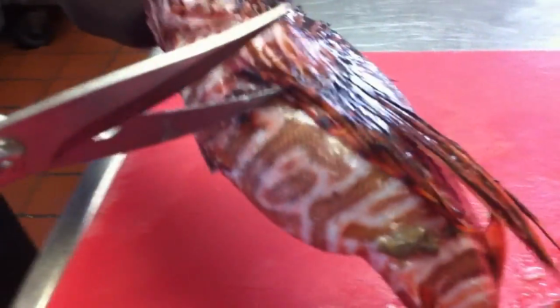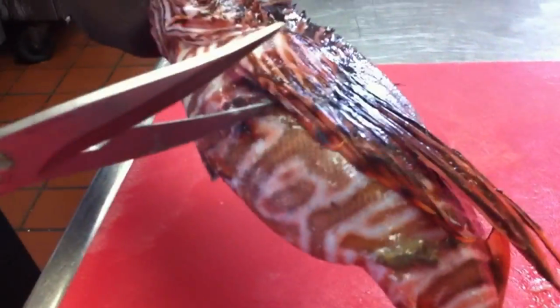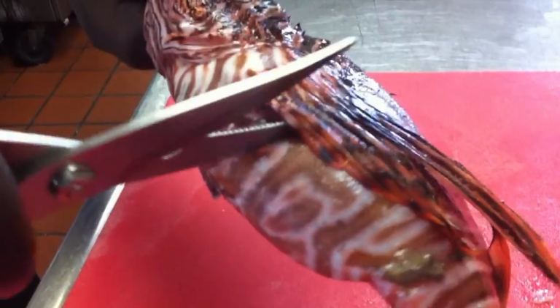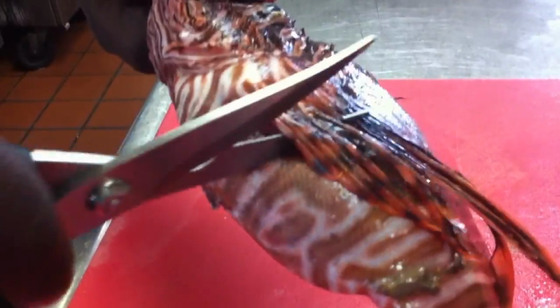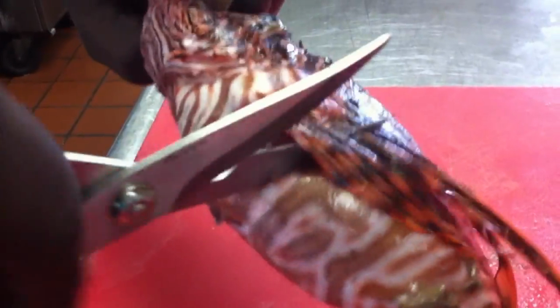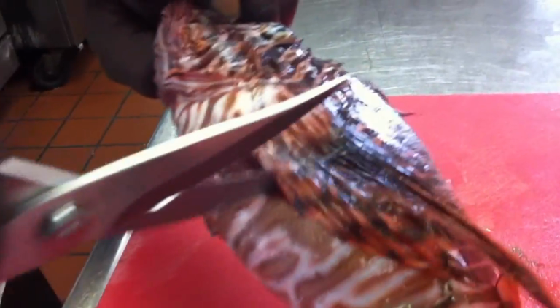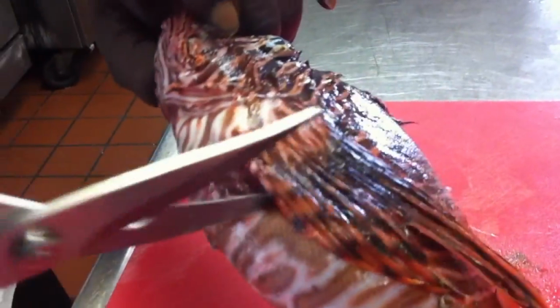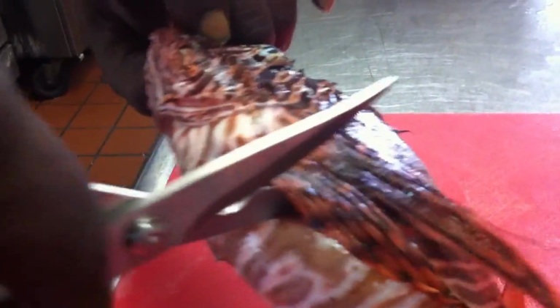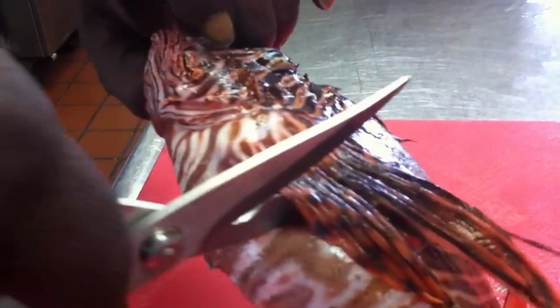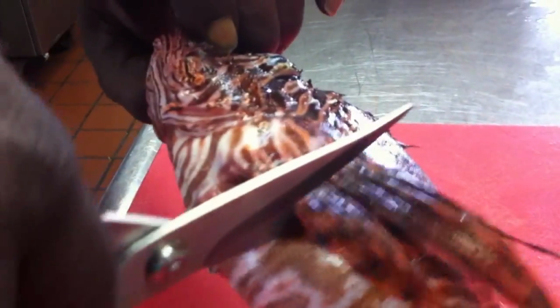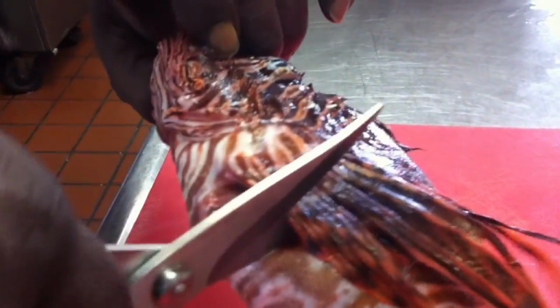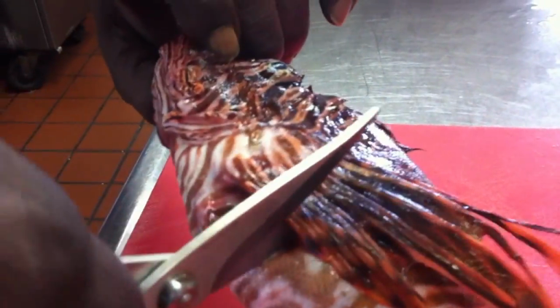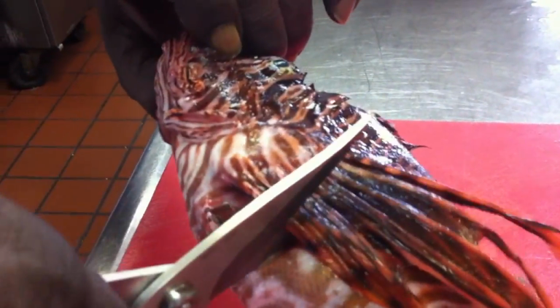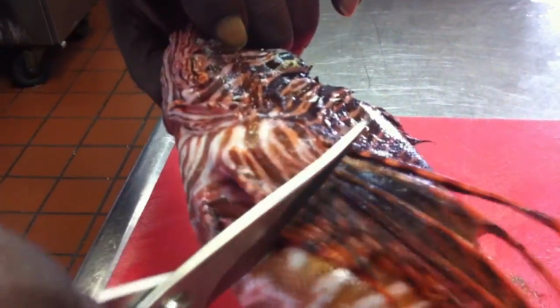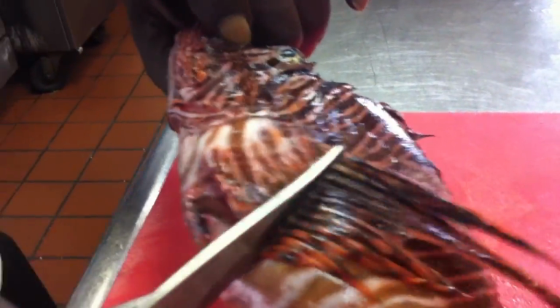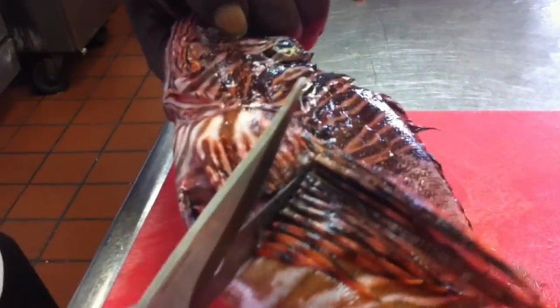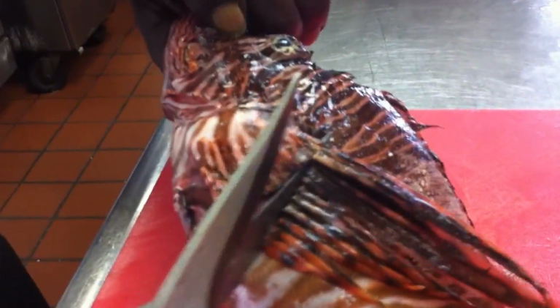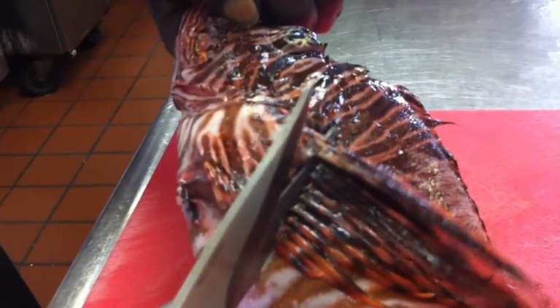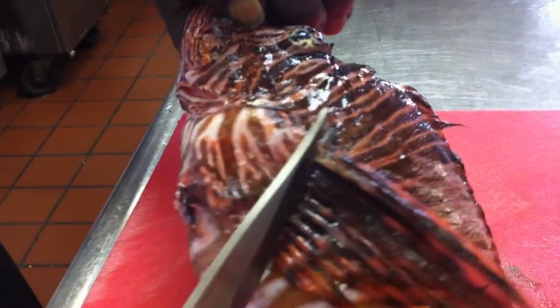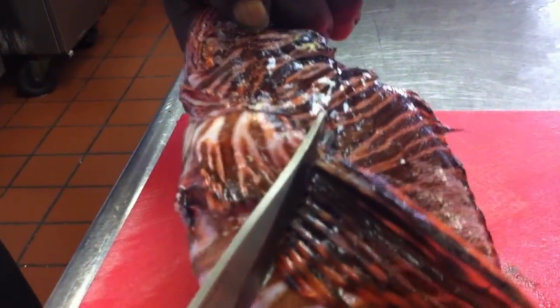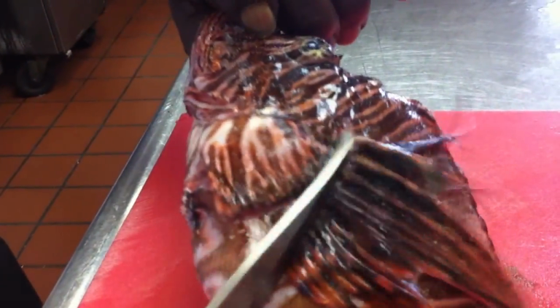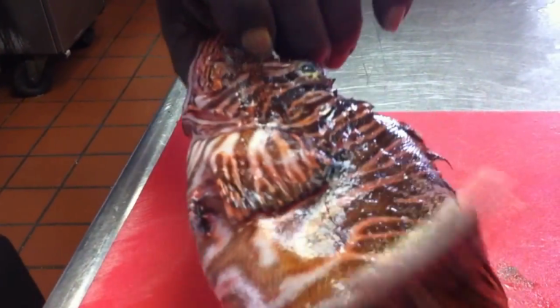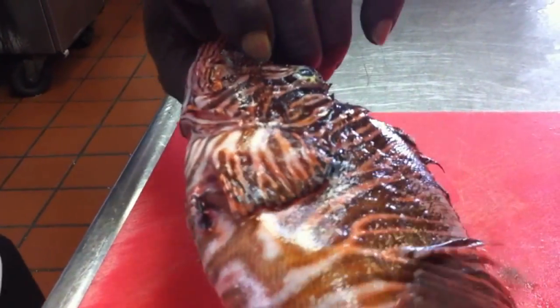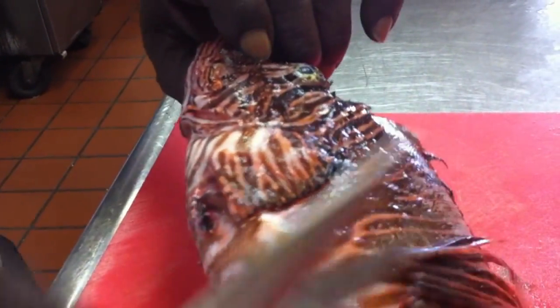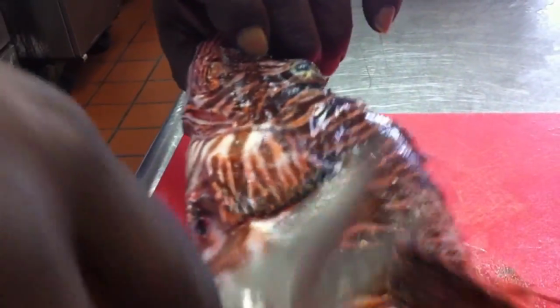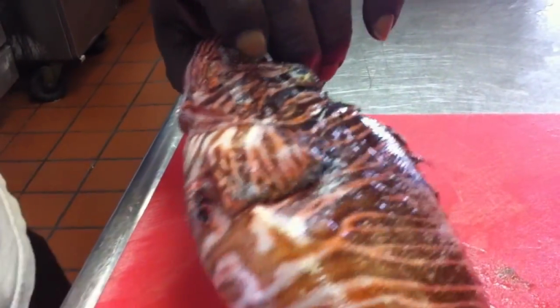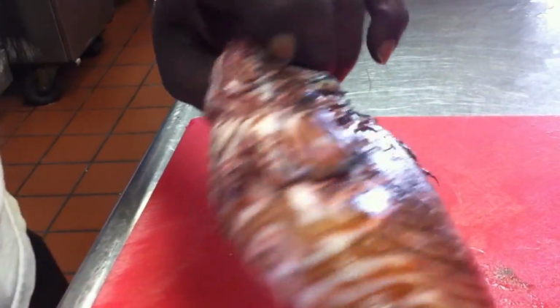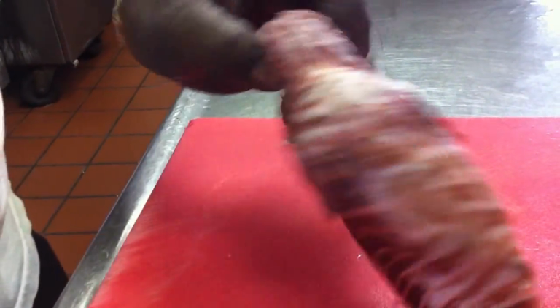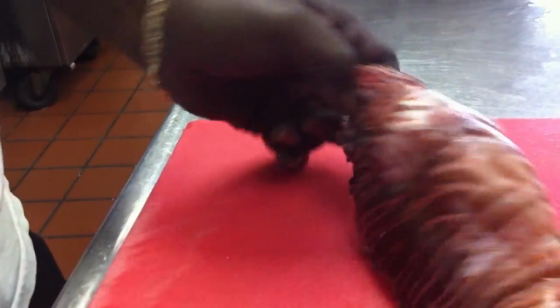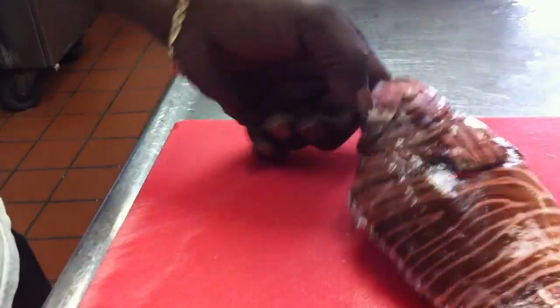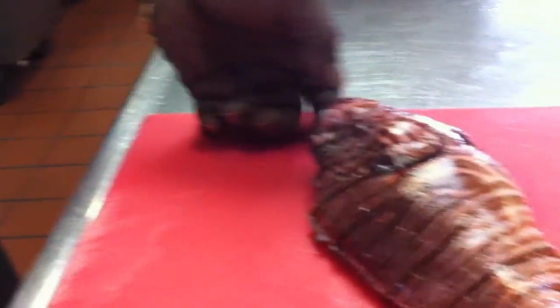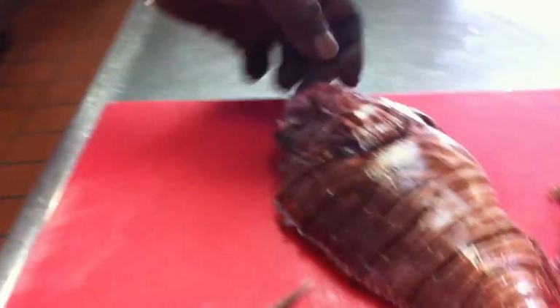I'd like to add one thing: although the fish are dead, the spines still can hurt you.